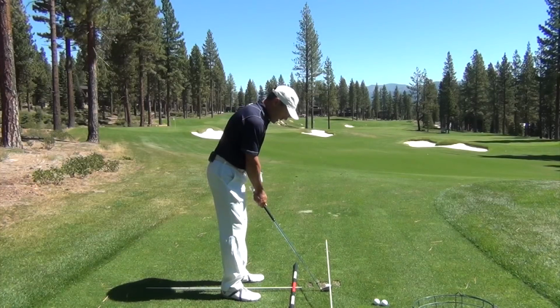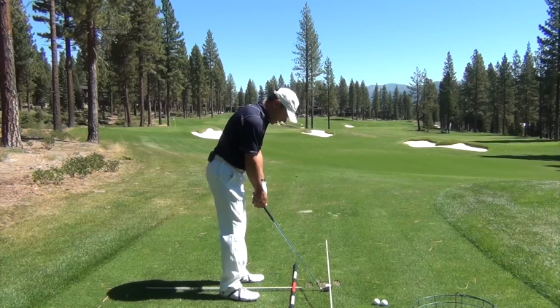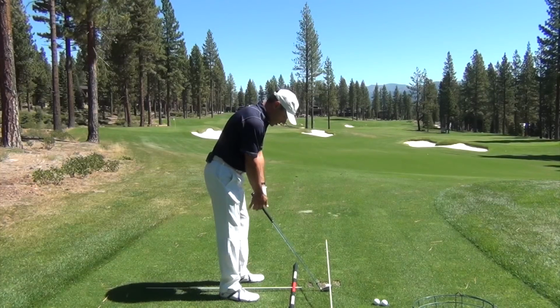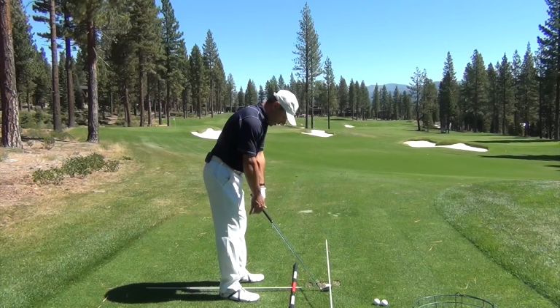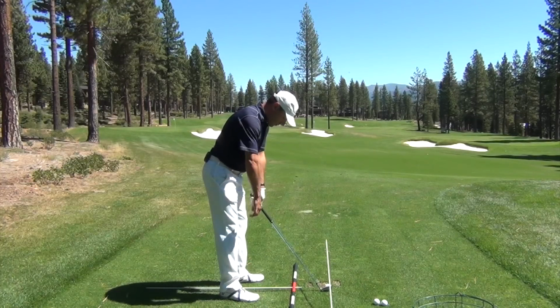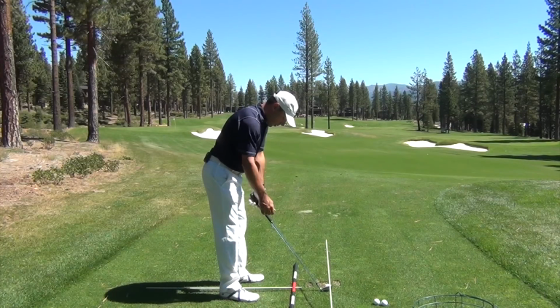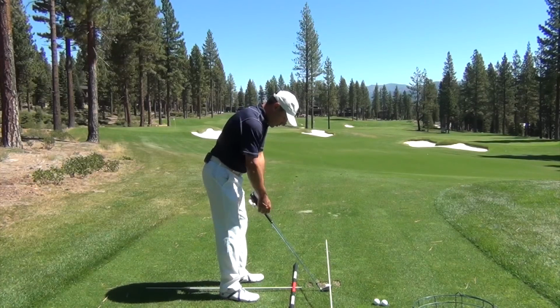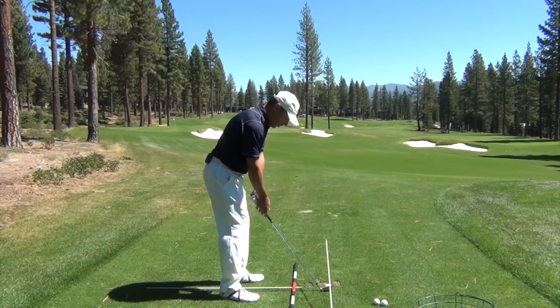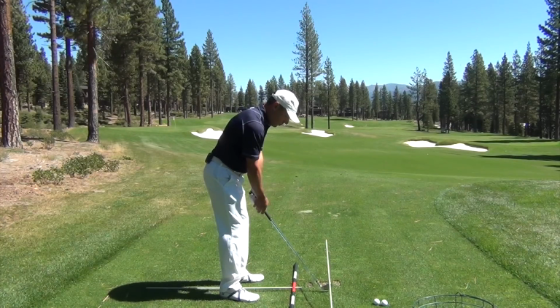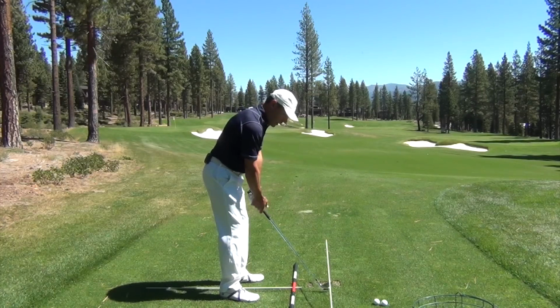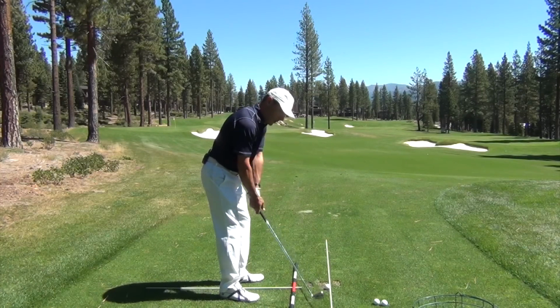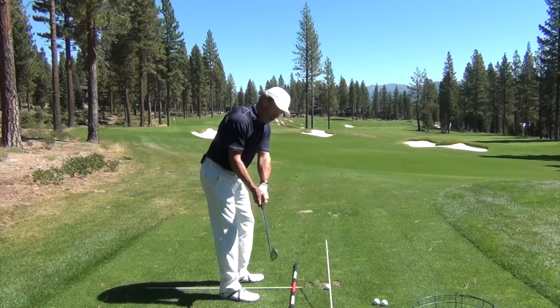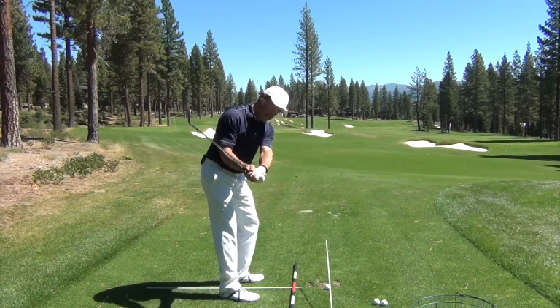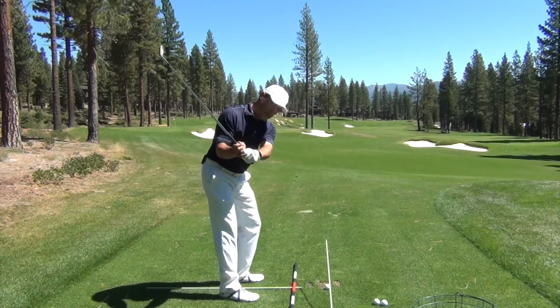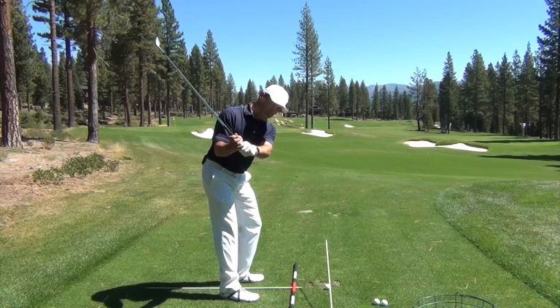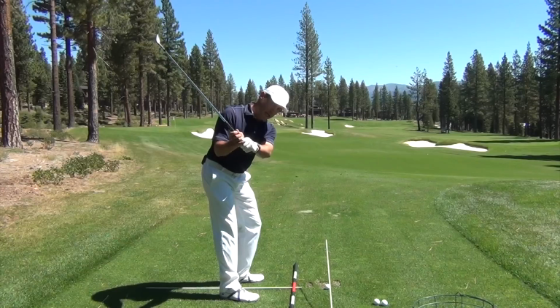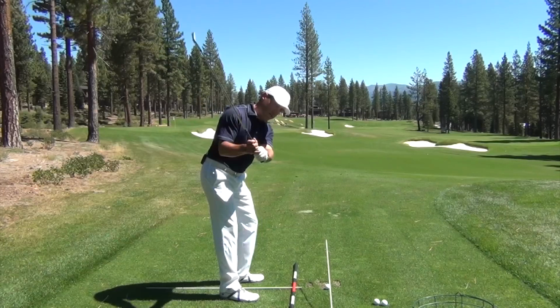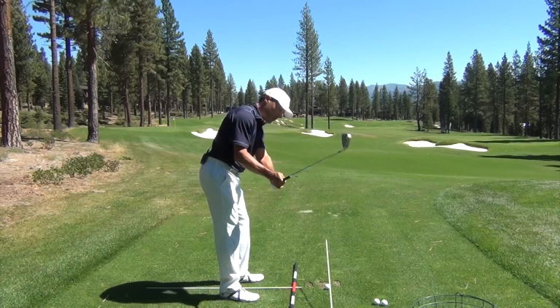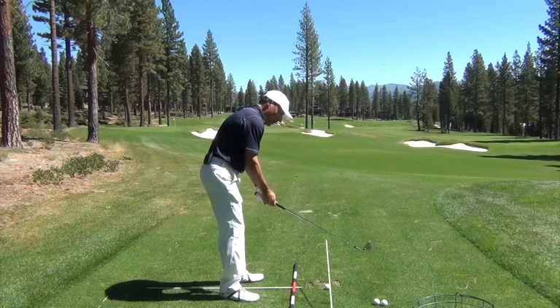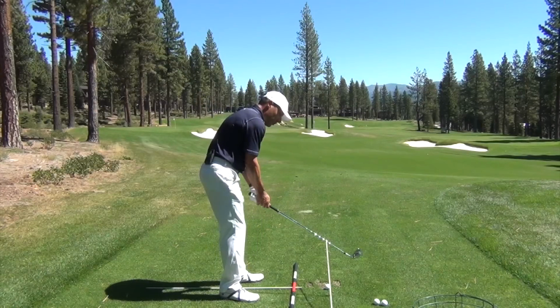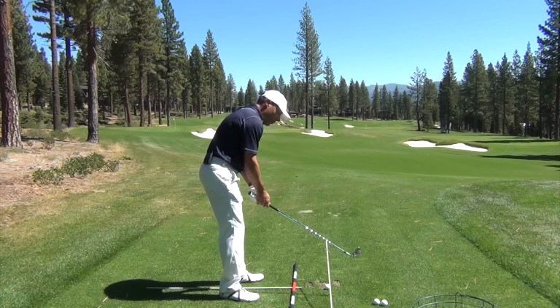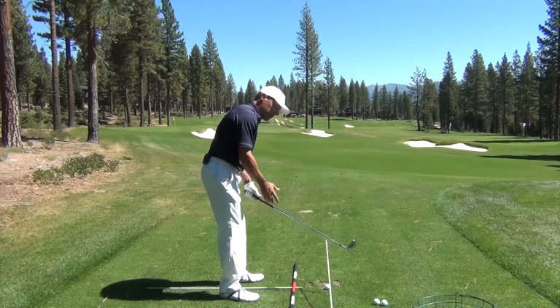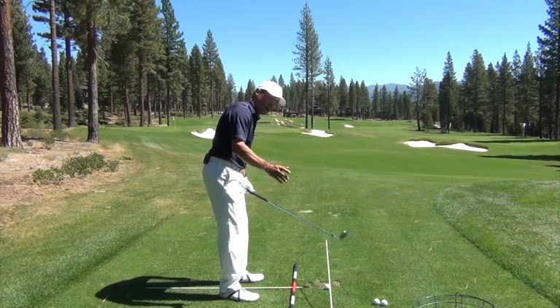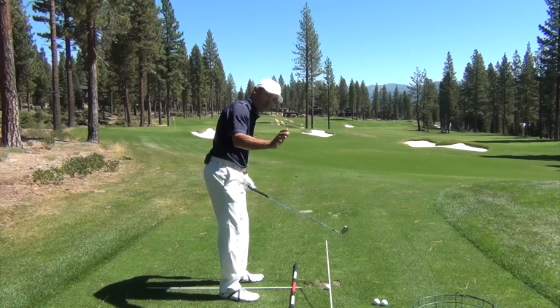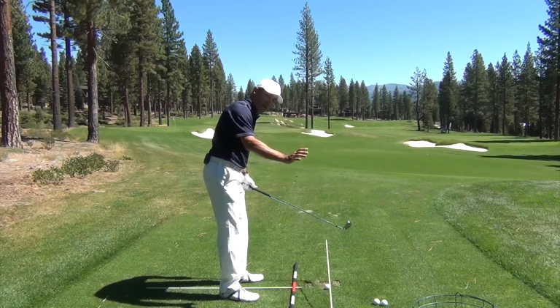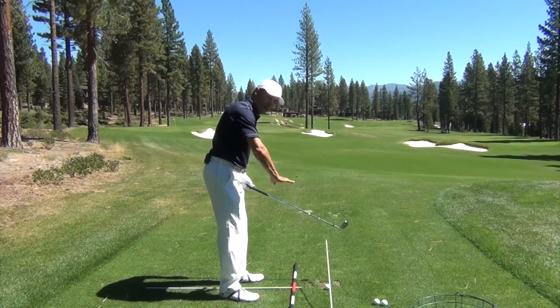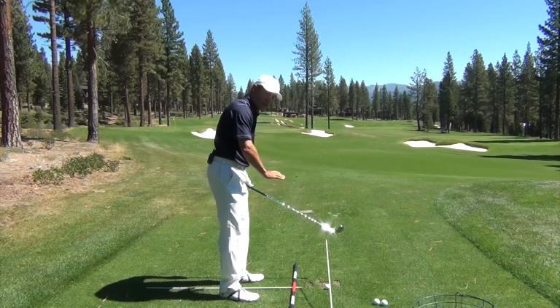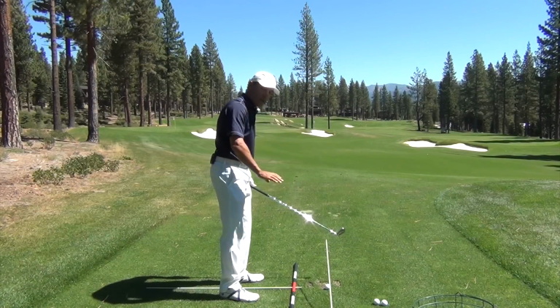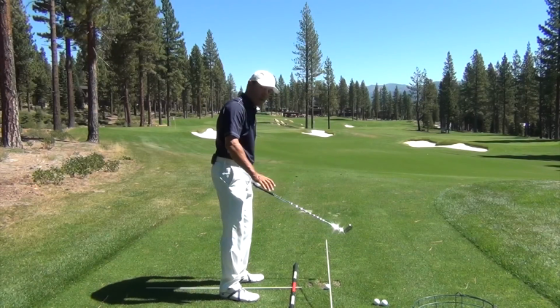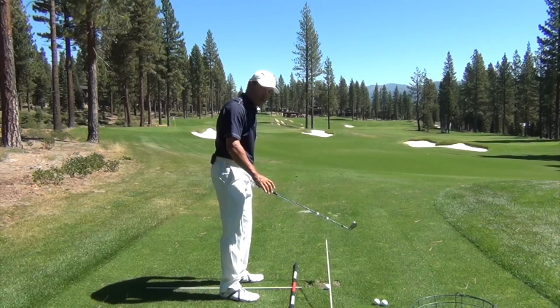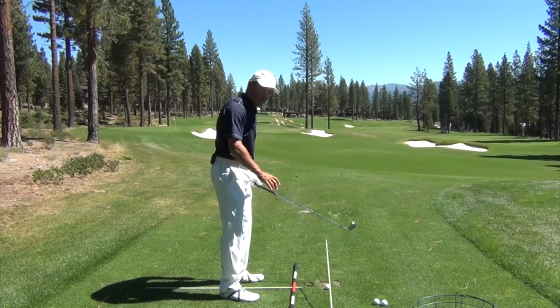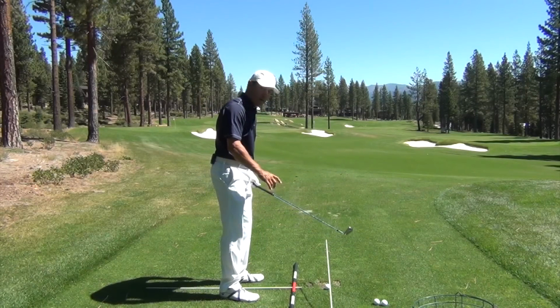In this drill, what we're trying to avoid is any kind of behavior where the club would come over the top and hit the stick on the way to the golf ball.